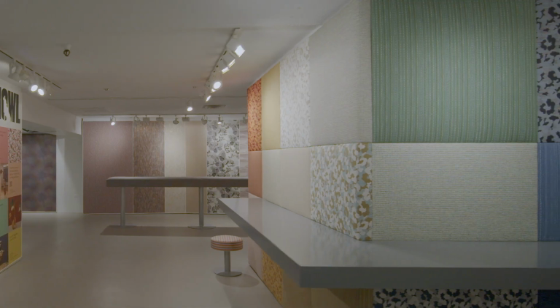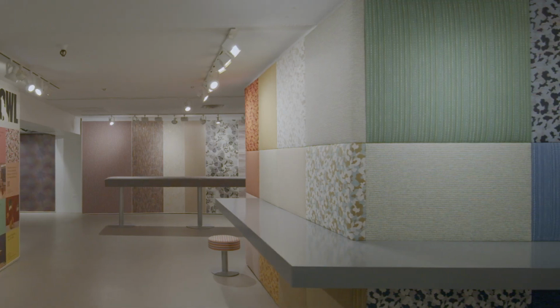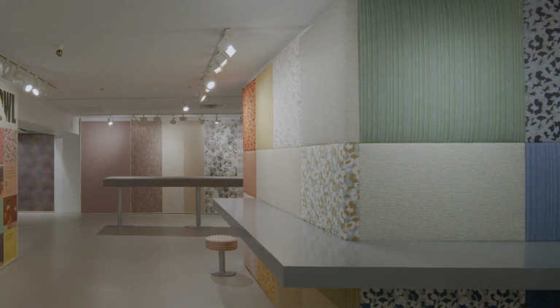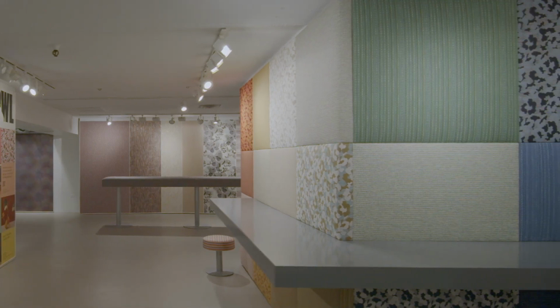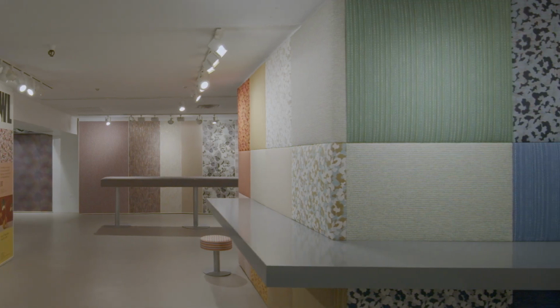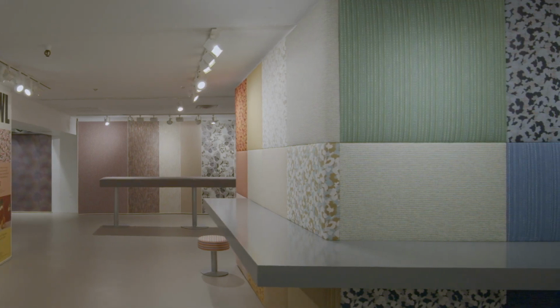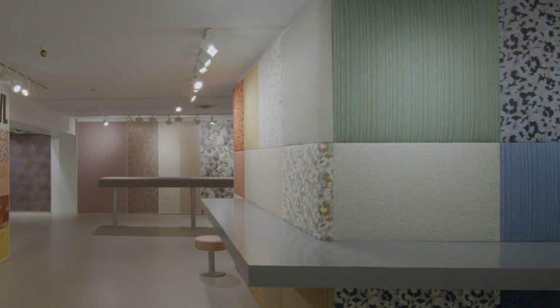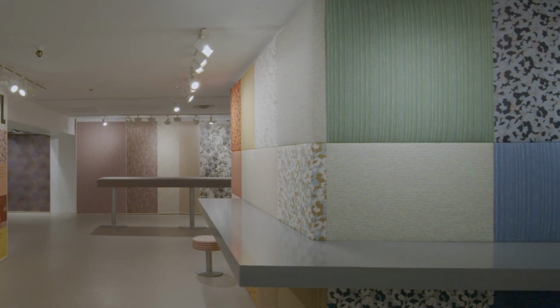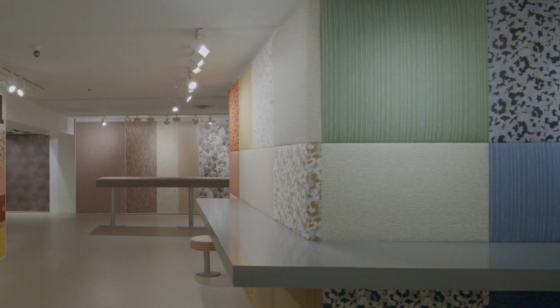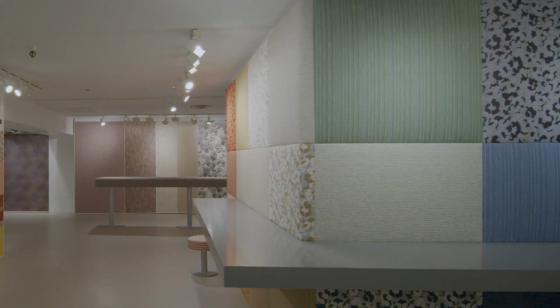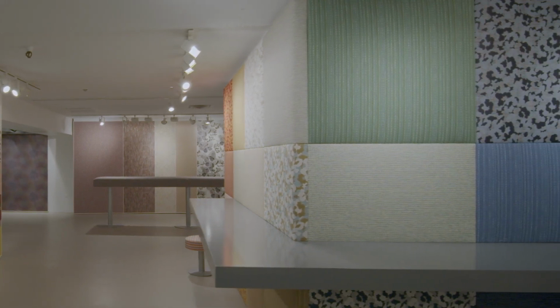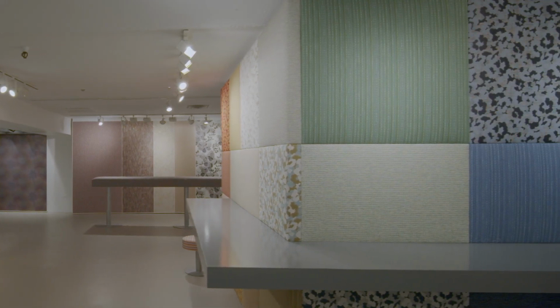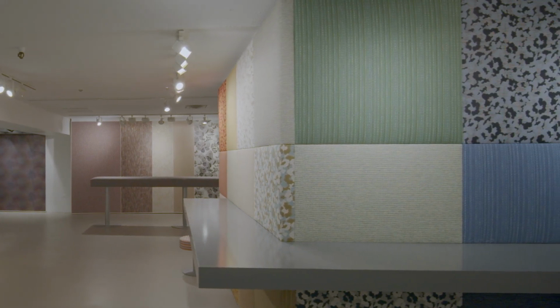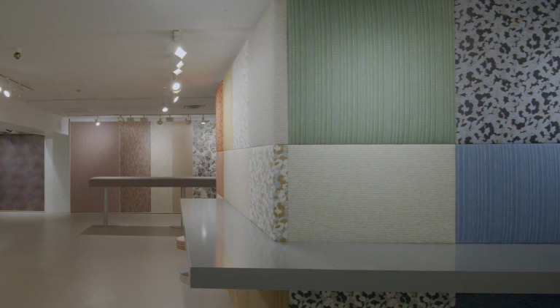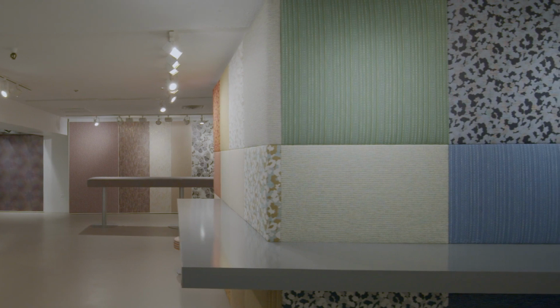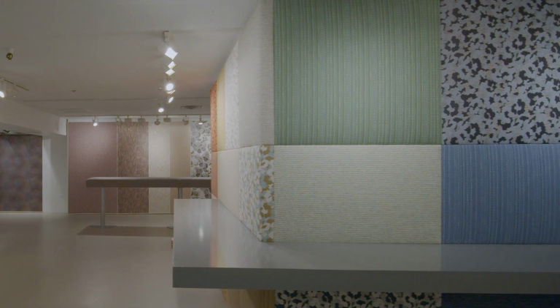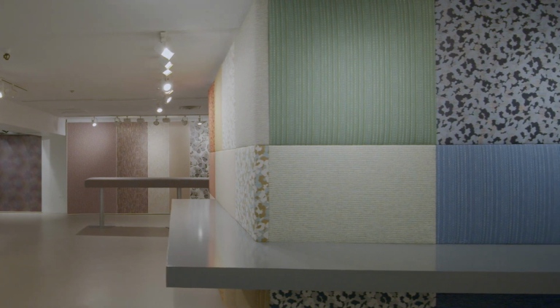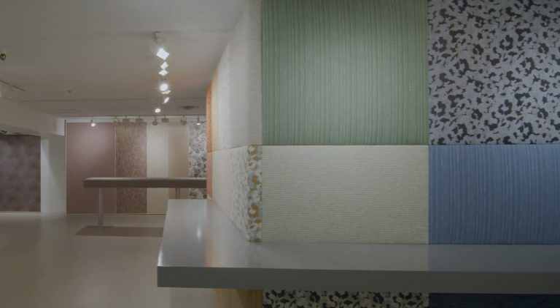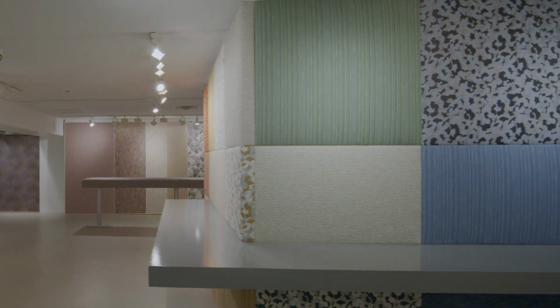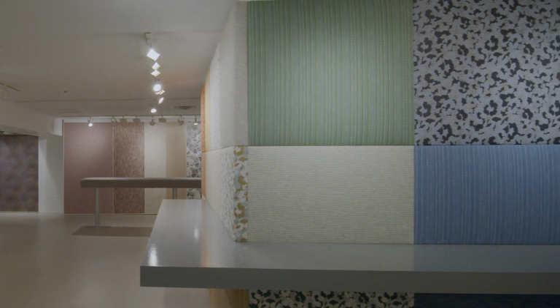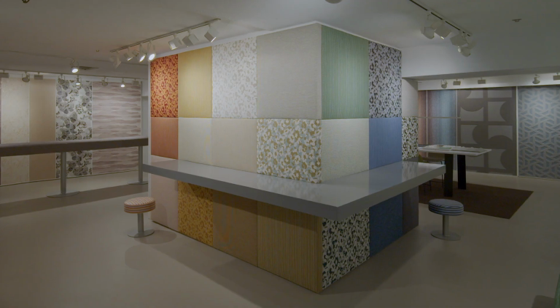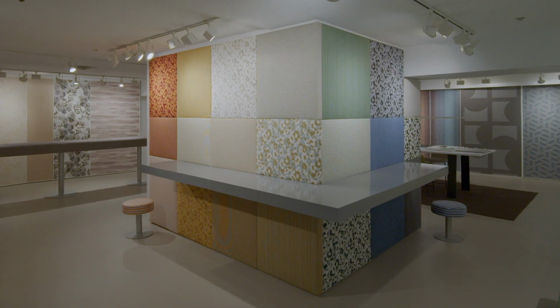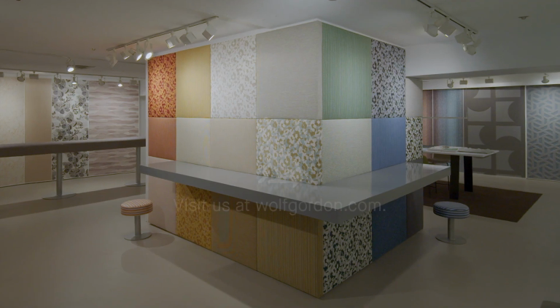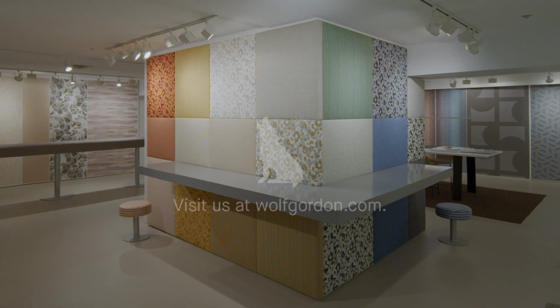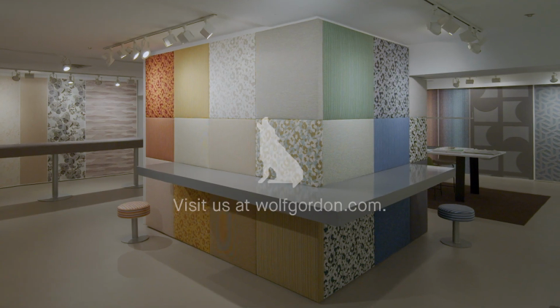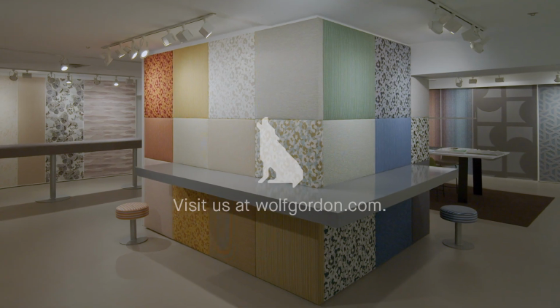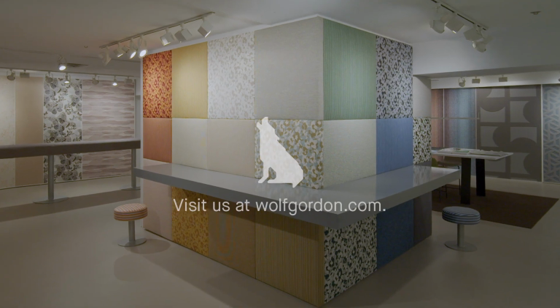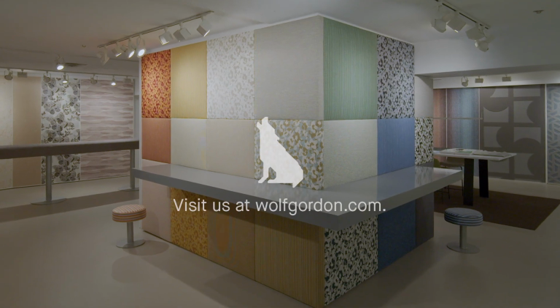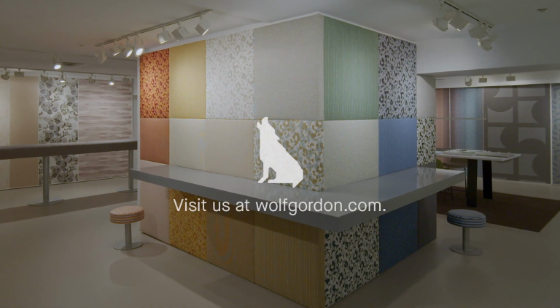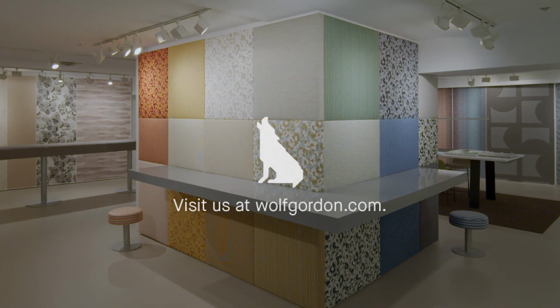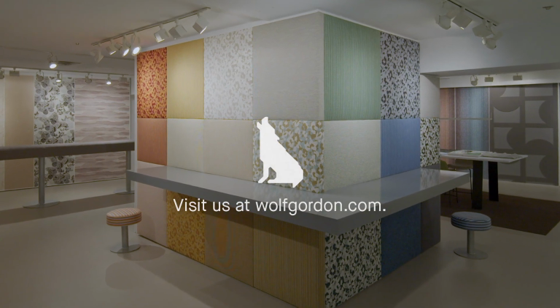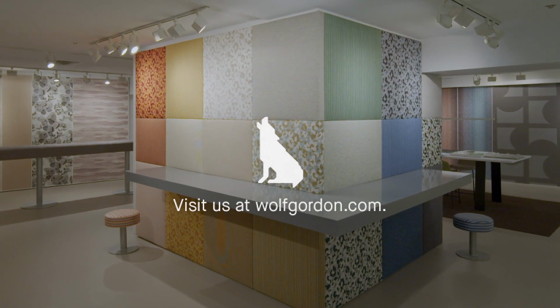Please visit WolfGordon.com or contact your account executive to learn more.